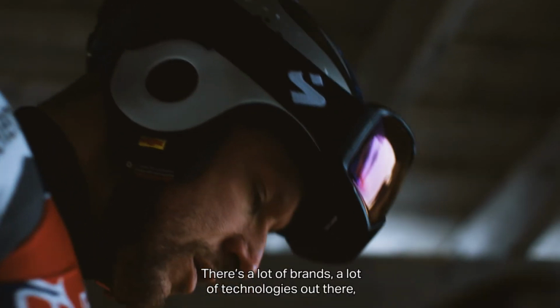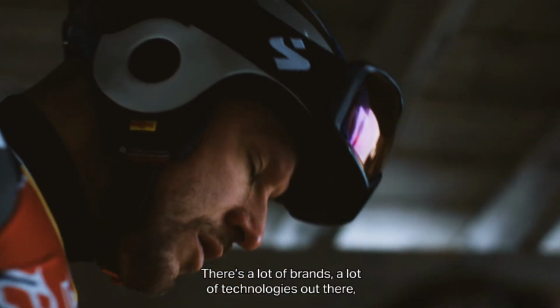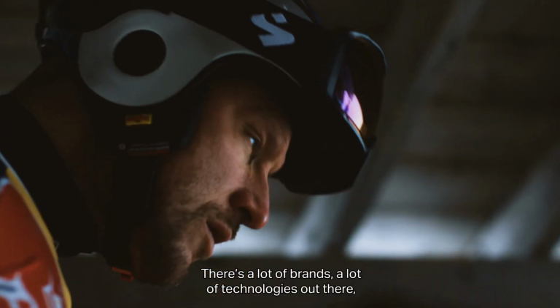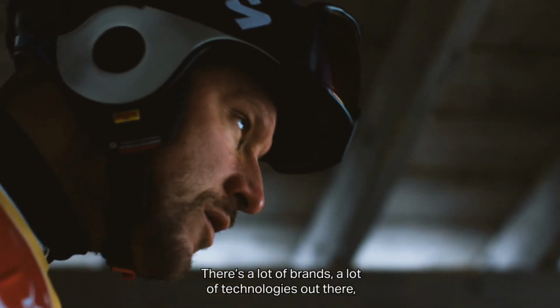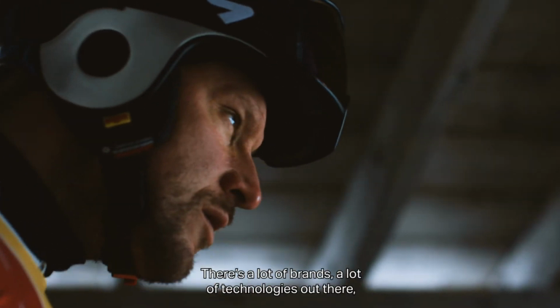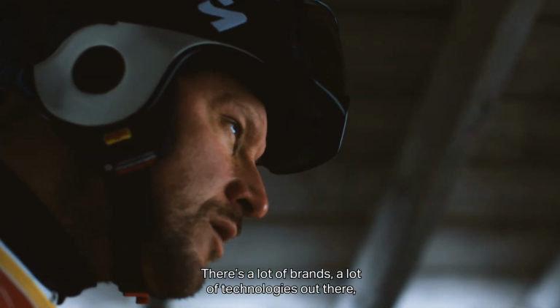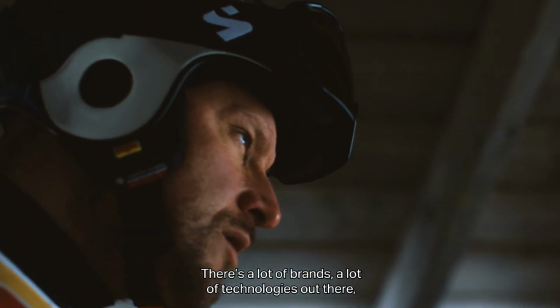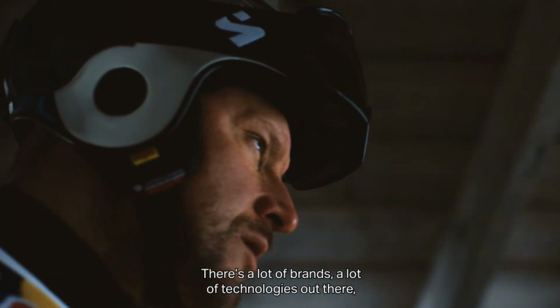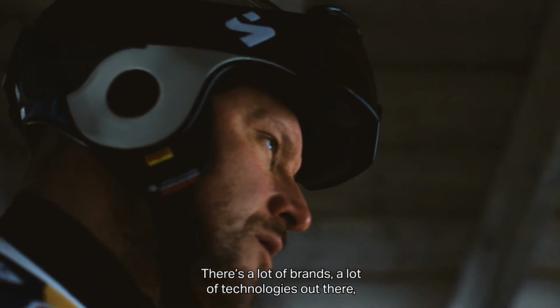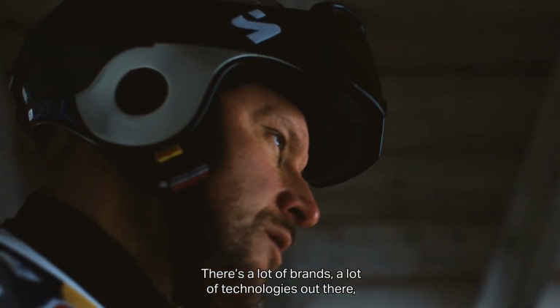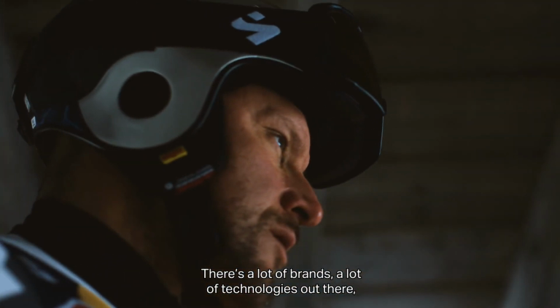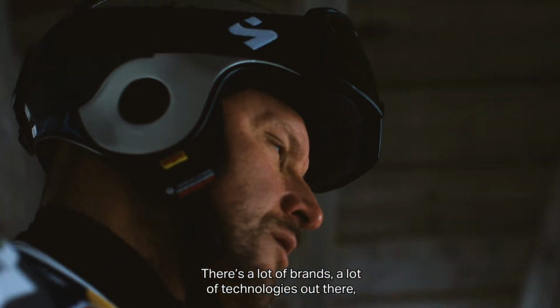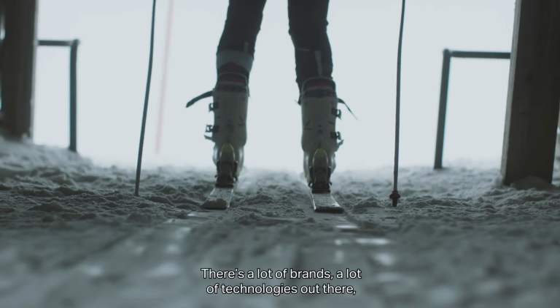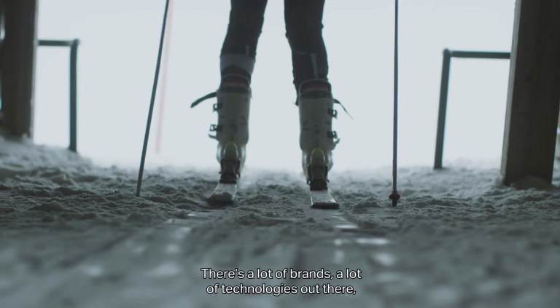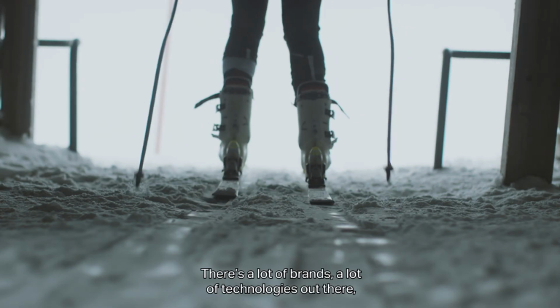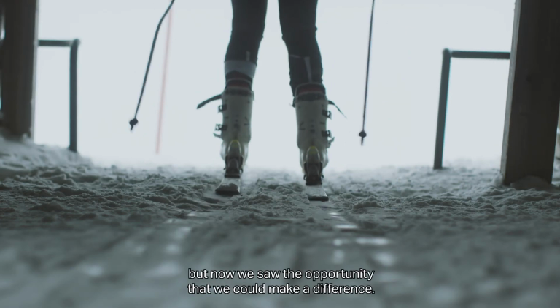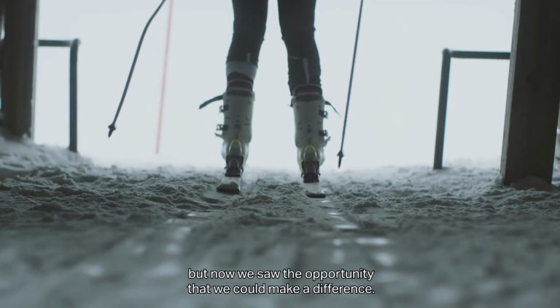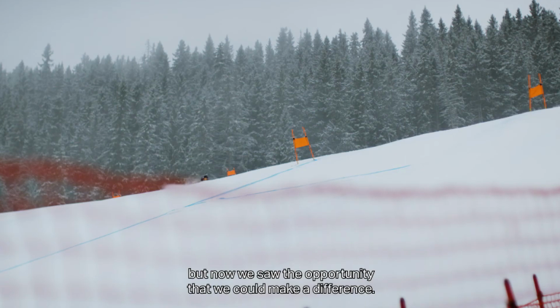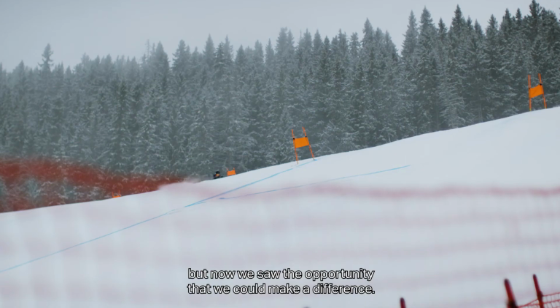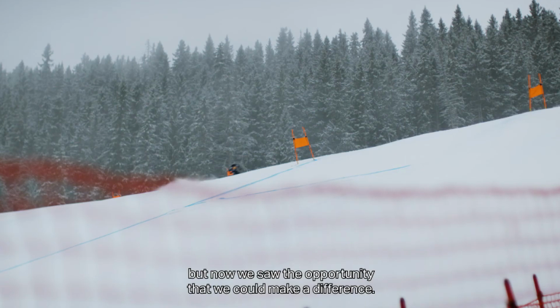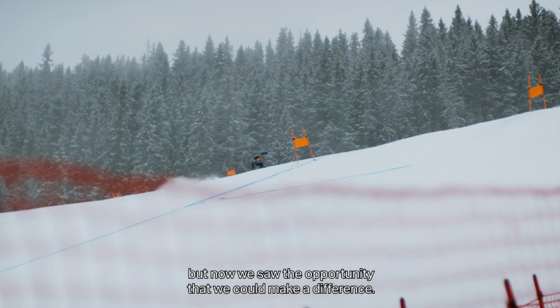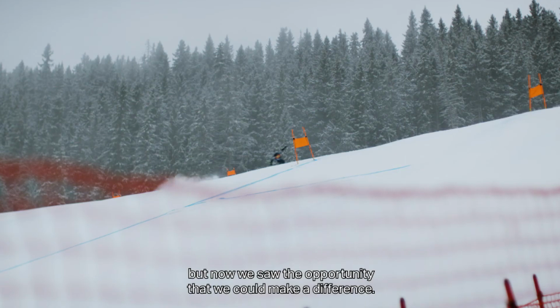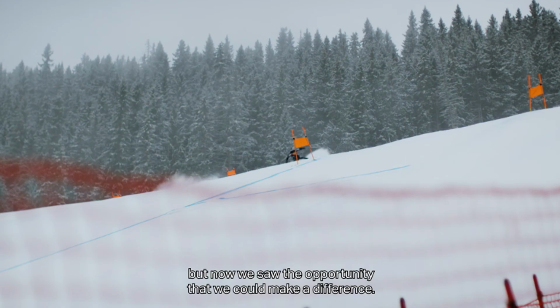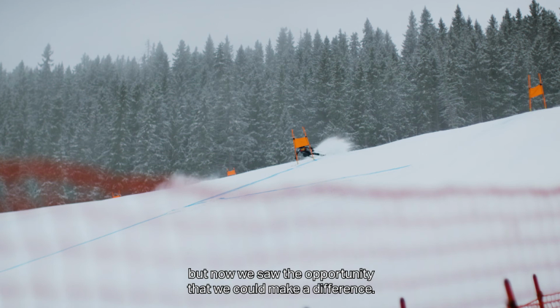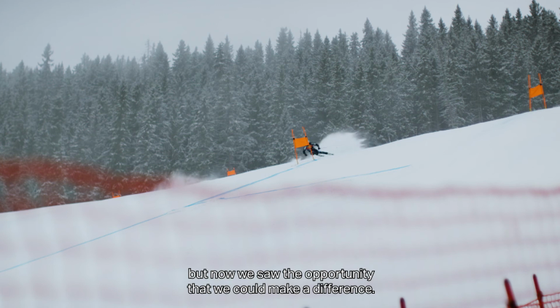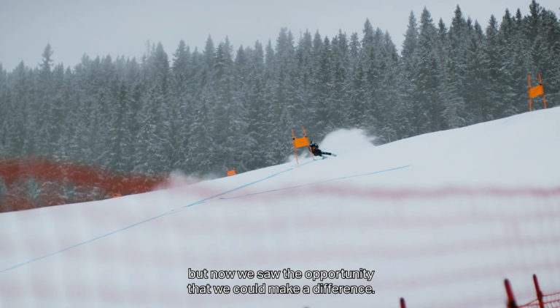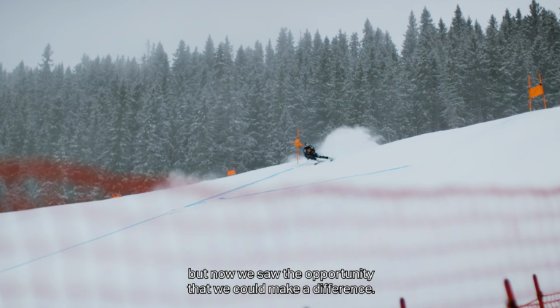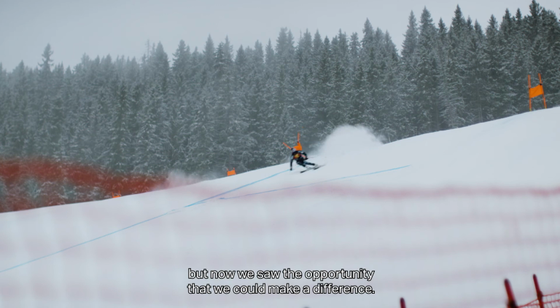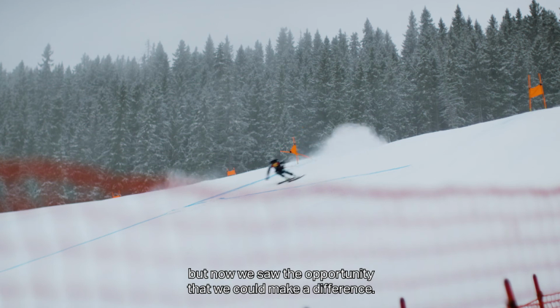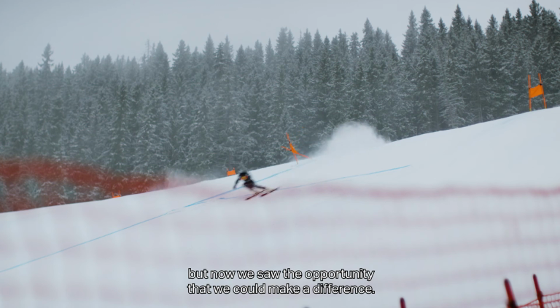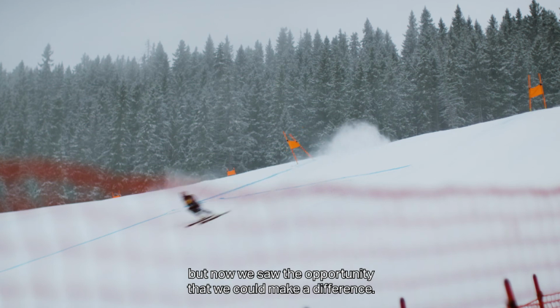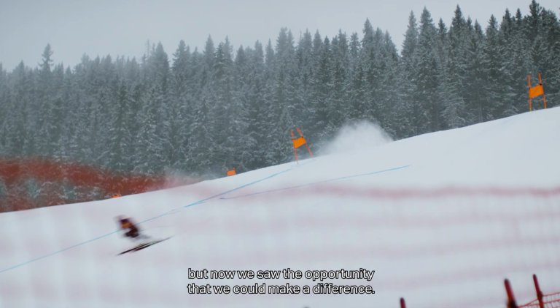There are a lot of brands and a lot of technologies out there, but we saw the opportunity that we could make a difference.